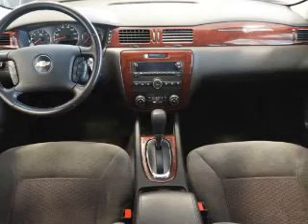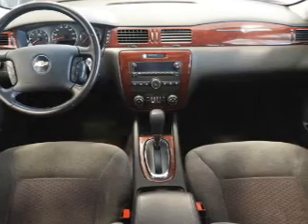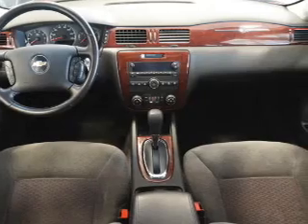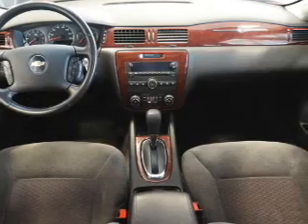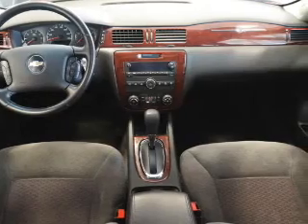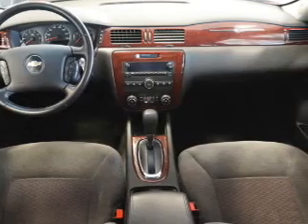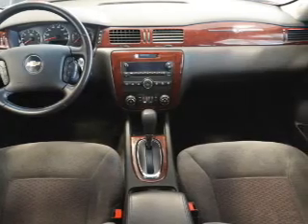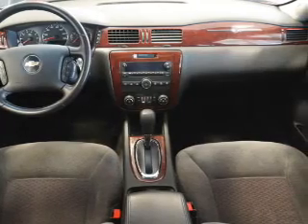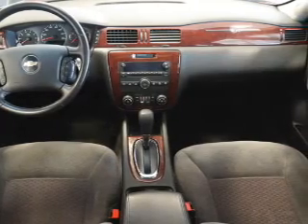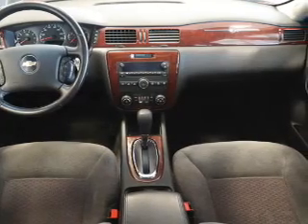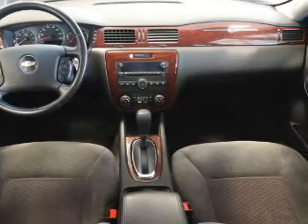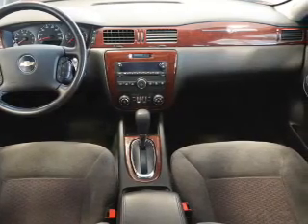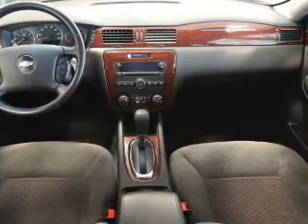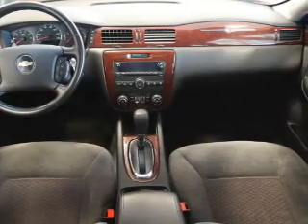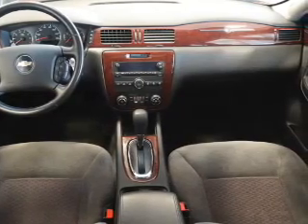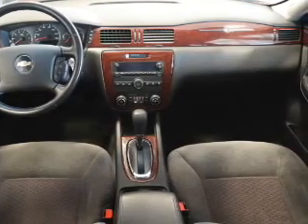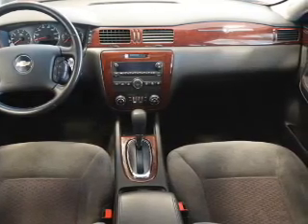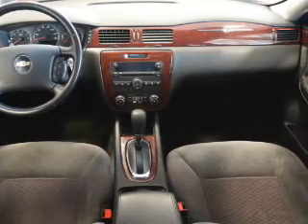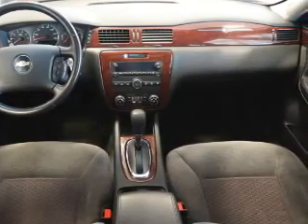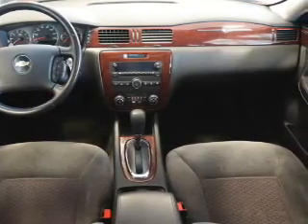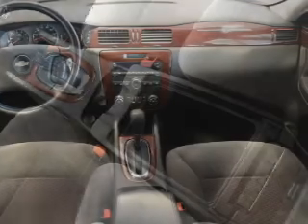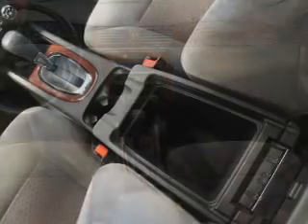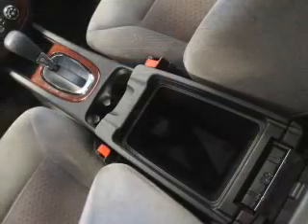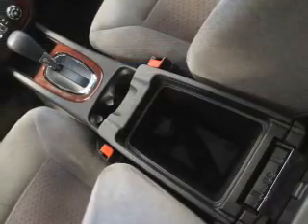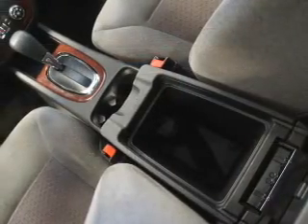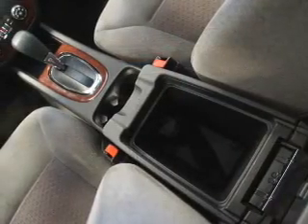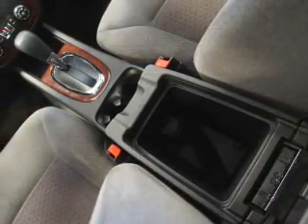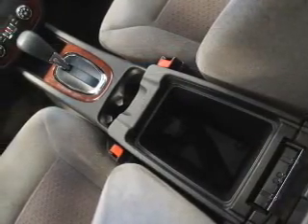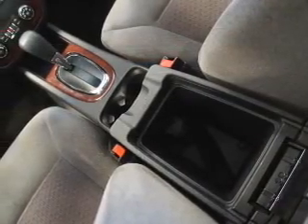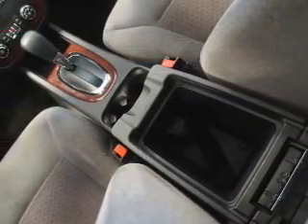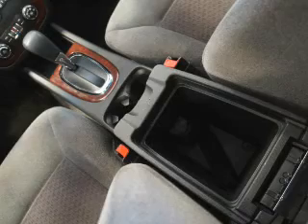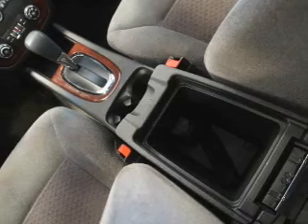Also included are an adjustable tilt steering wheel, power seats, cruise control, a trip computer, and air conditioning.